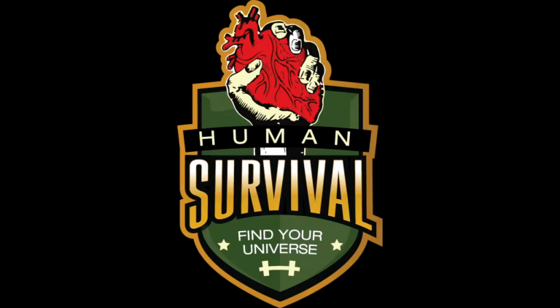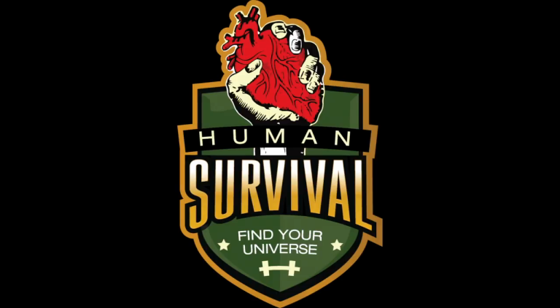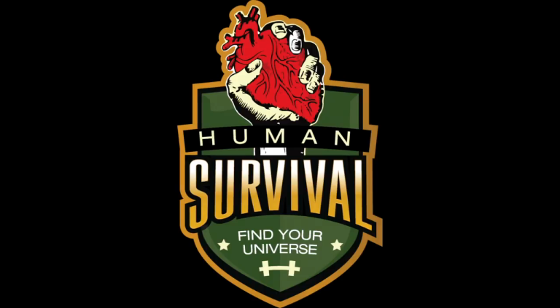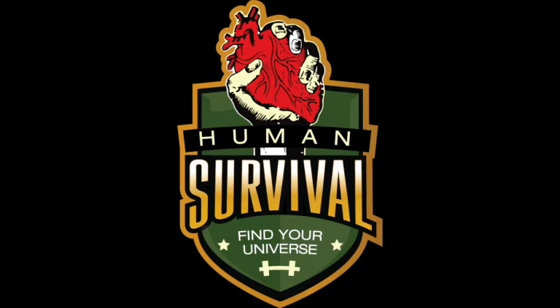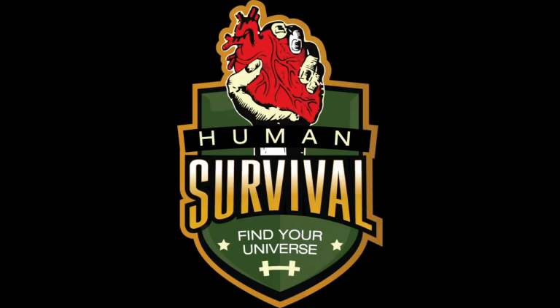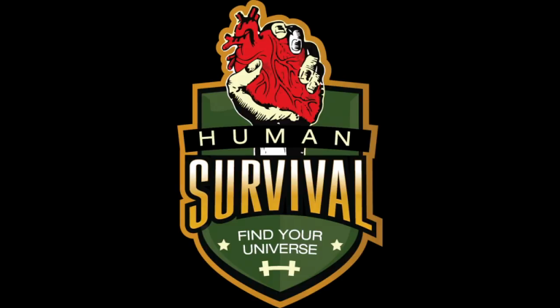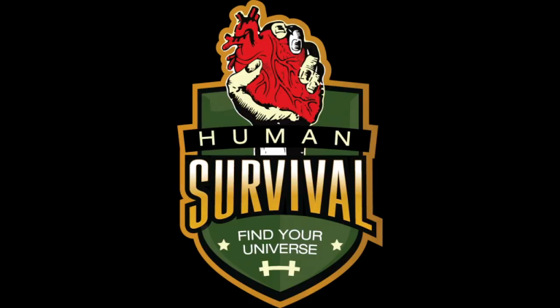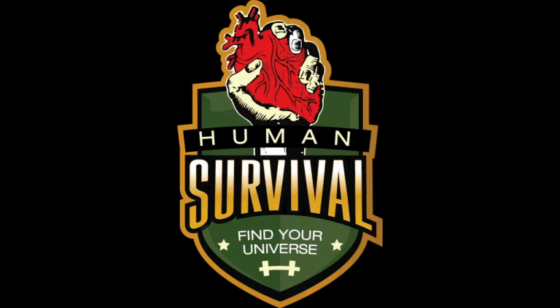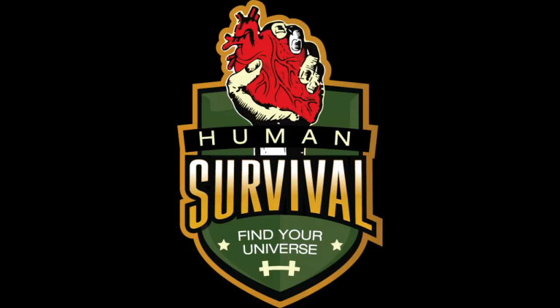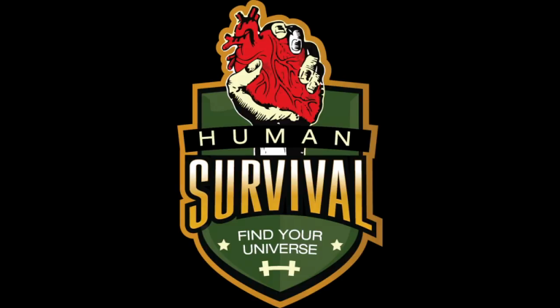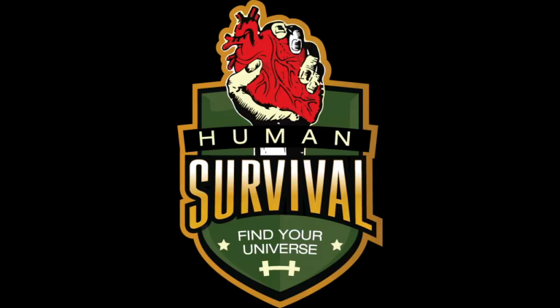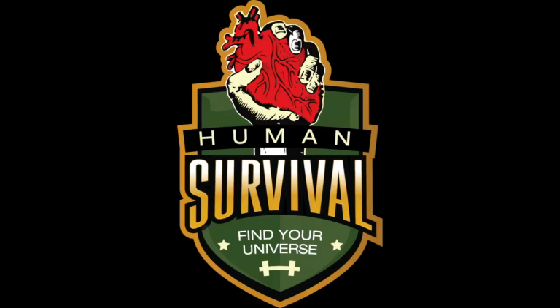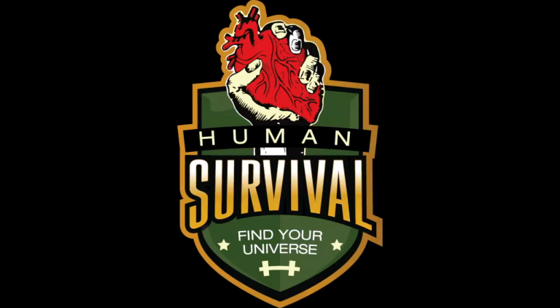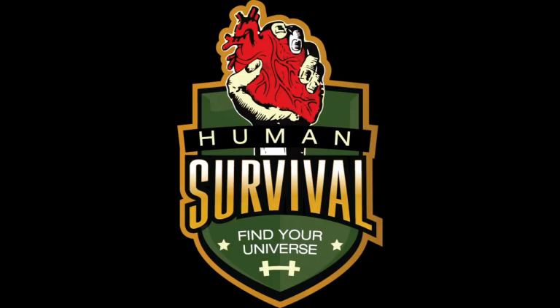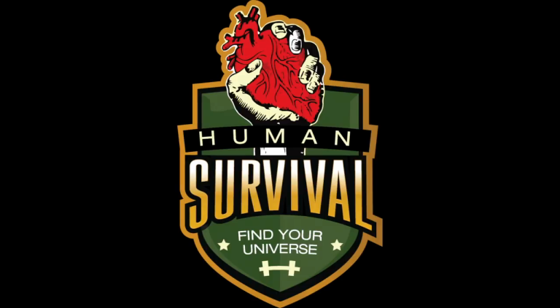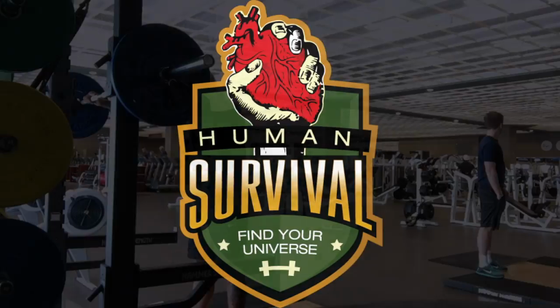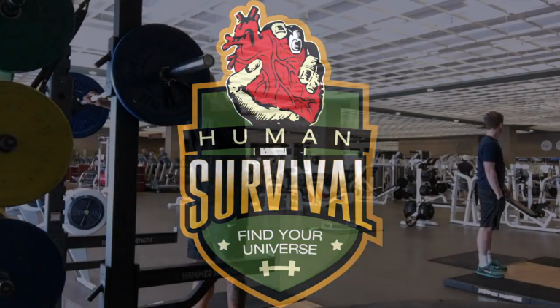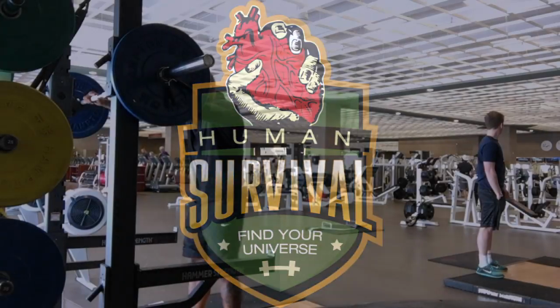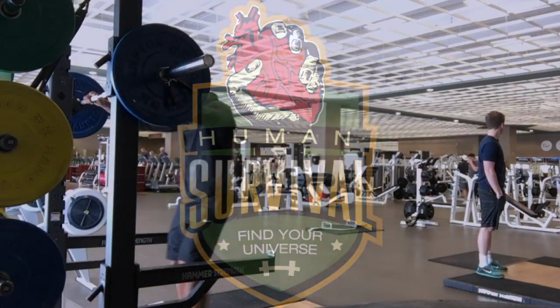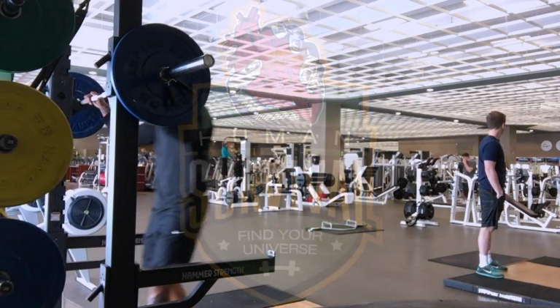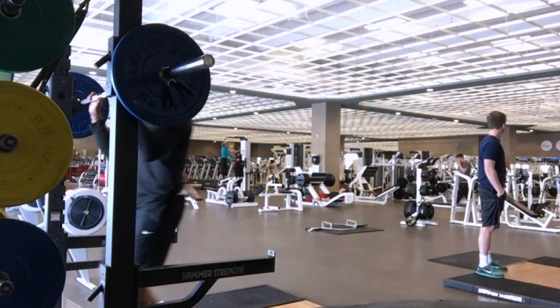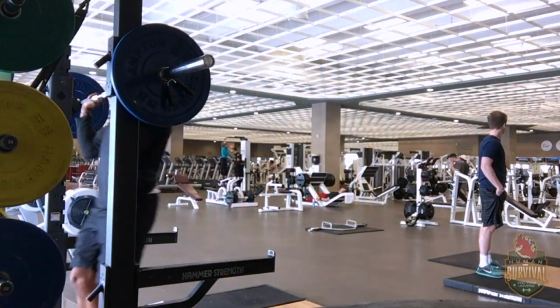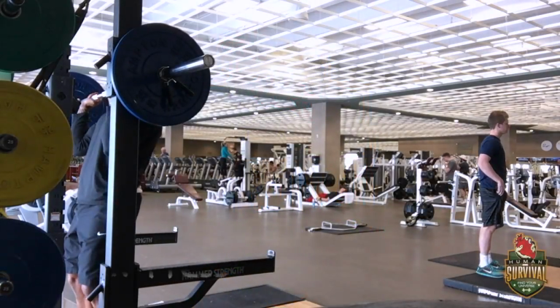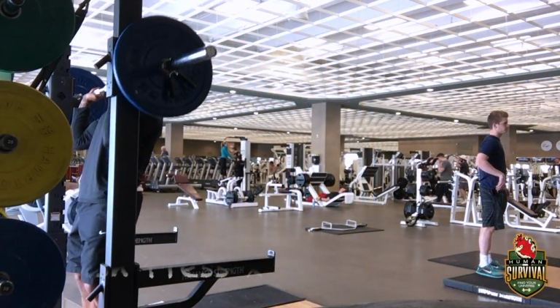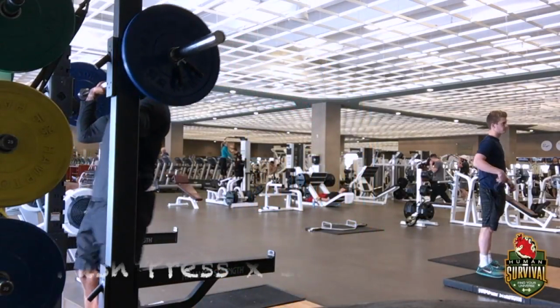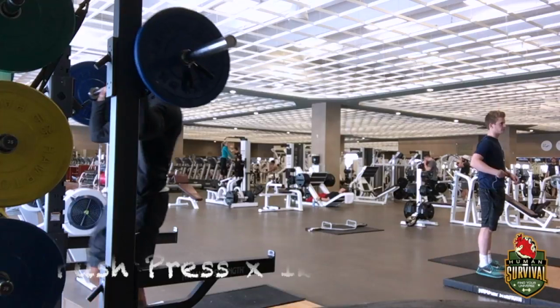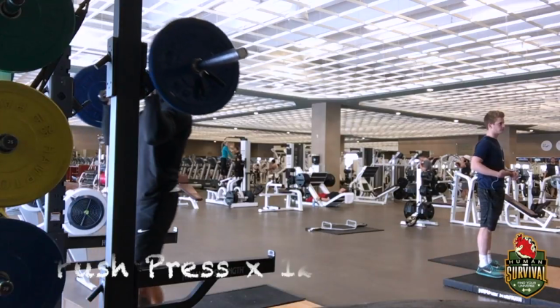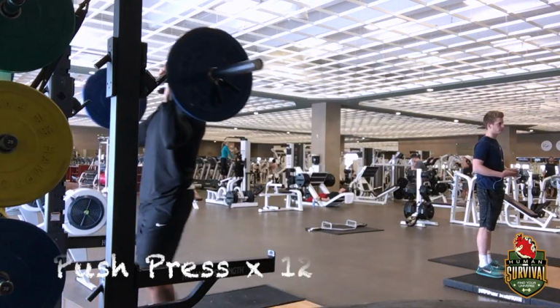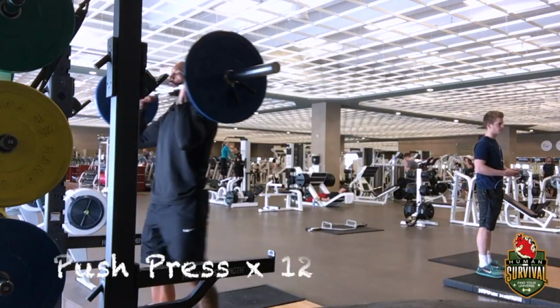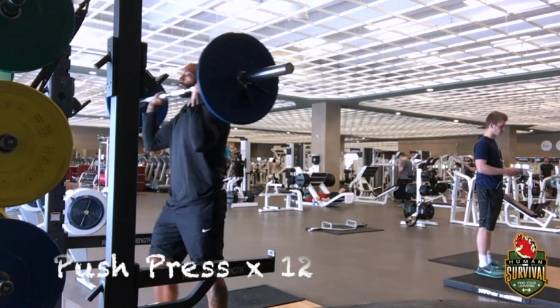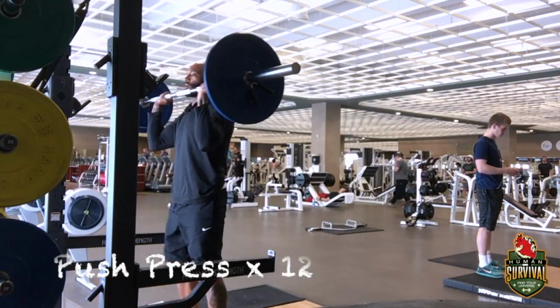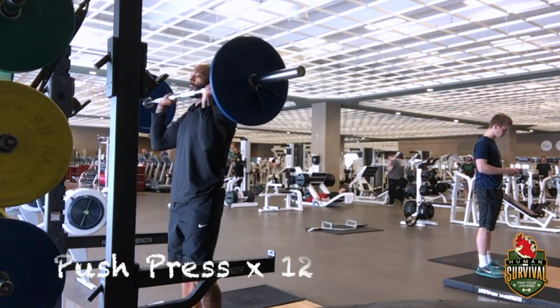What's up world? Q here with Human Survival Fitness. Press, squat, row workout. What not to do?